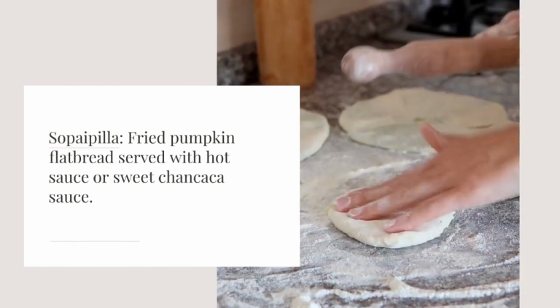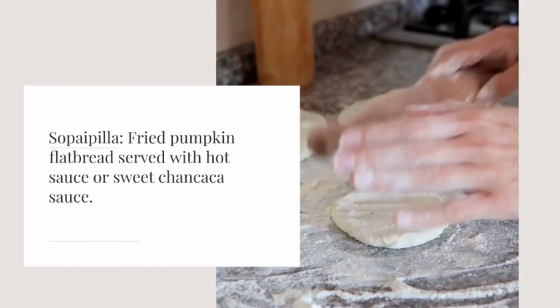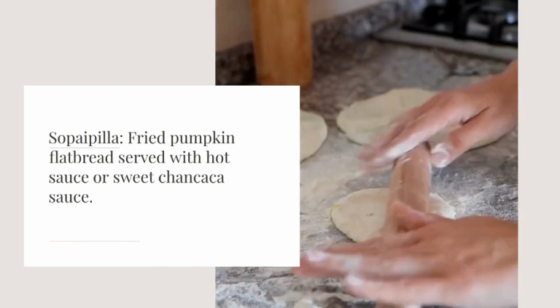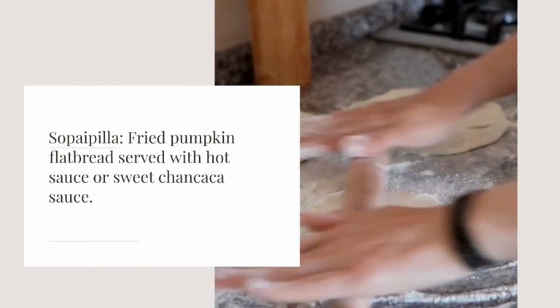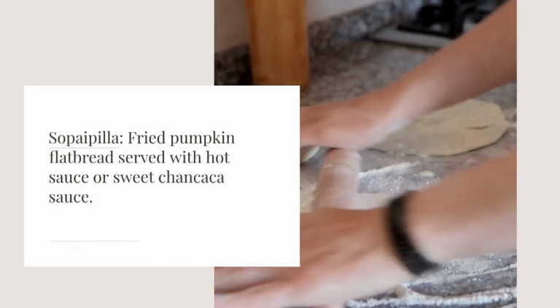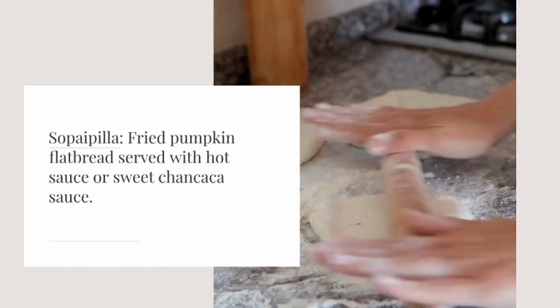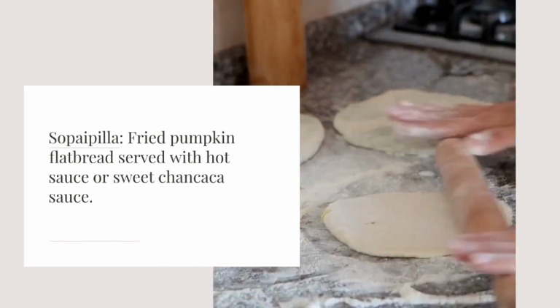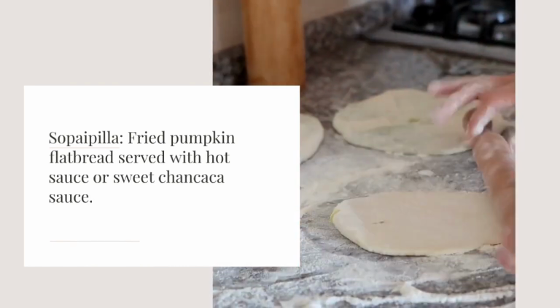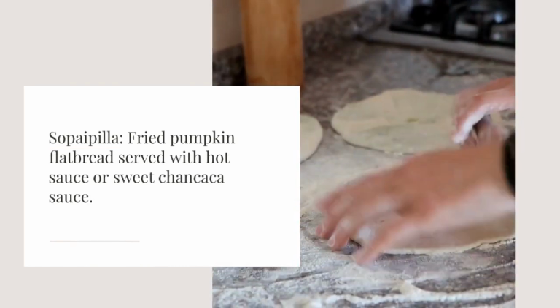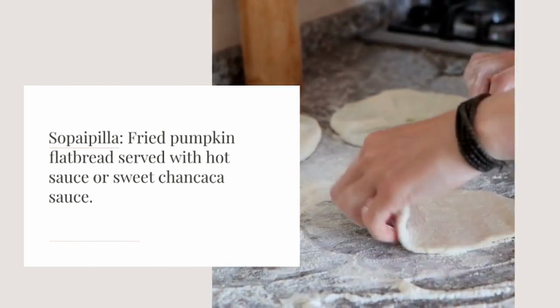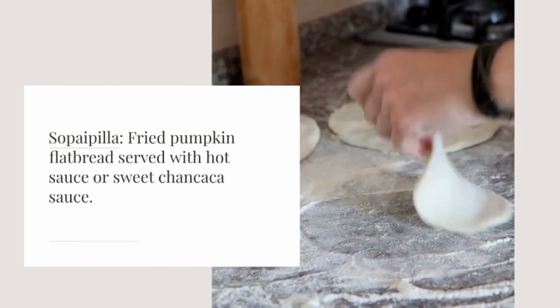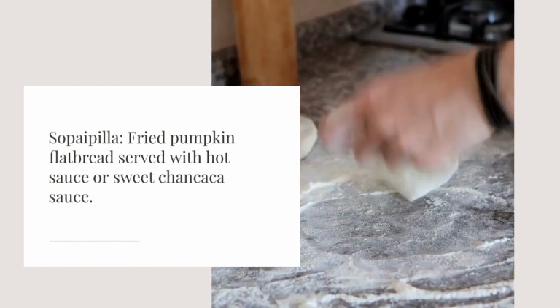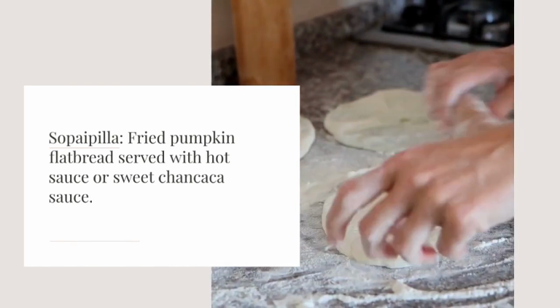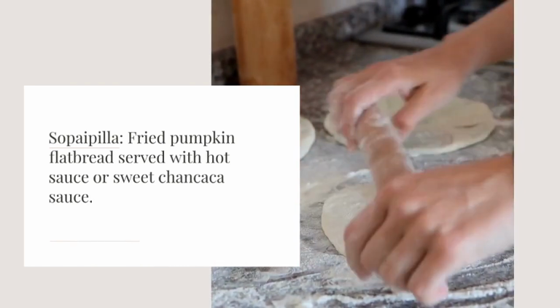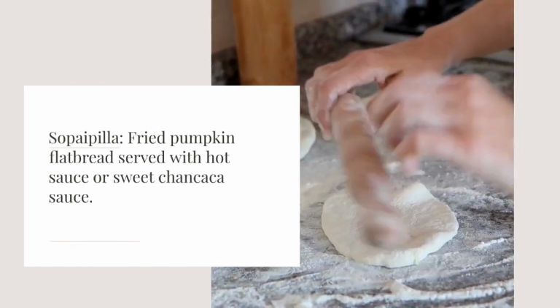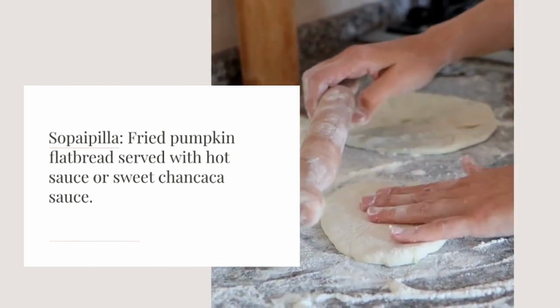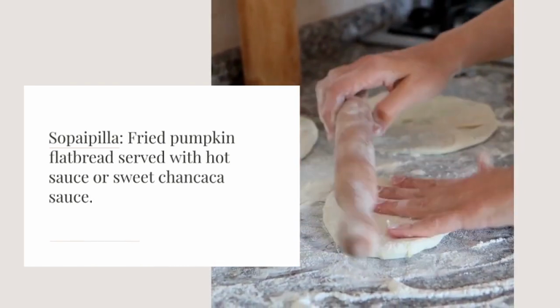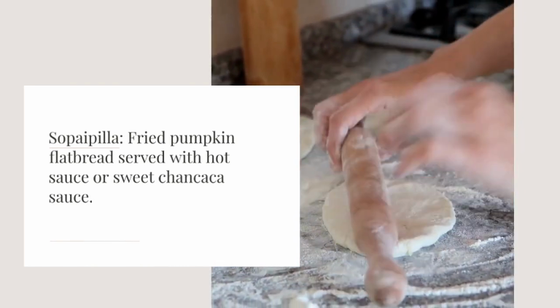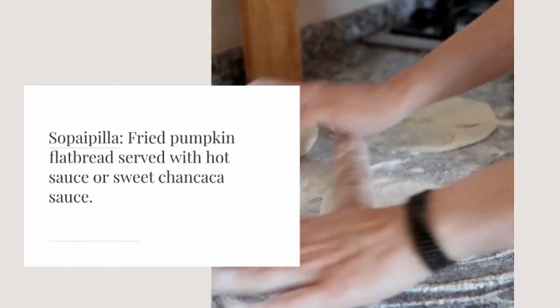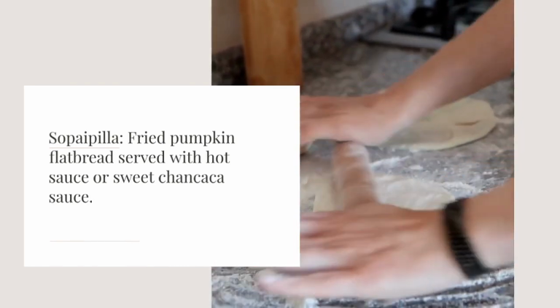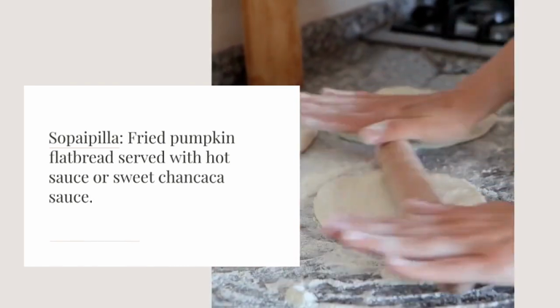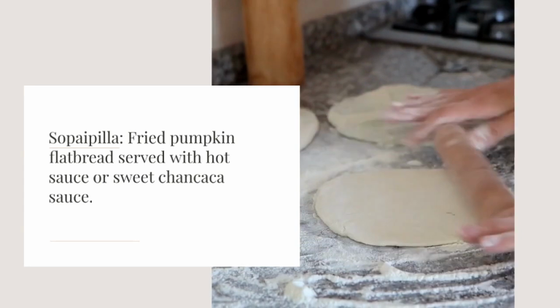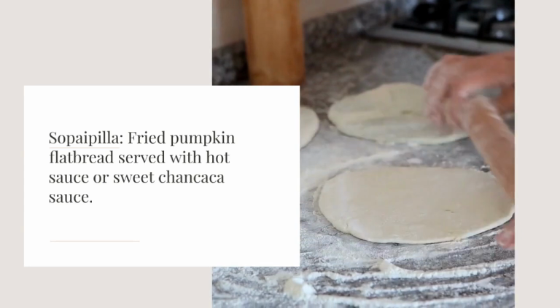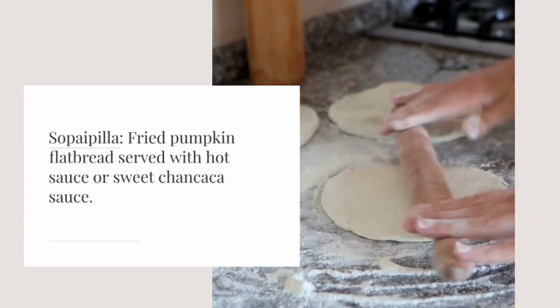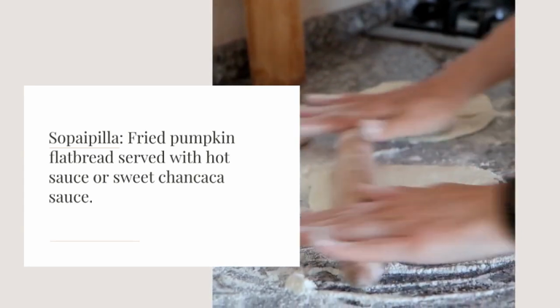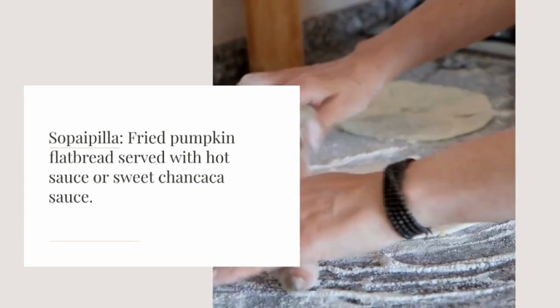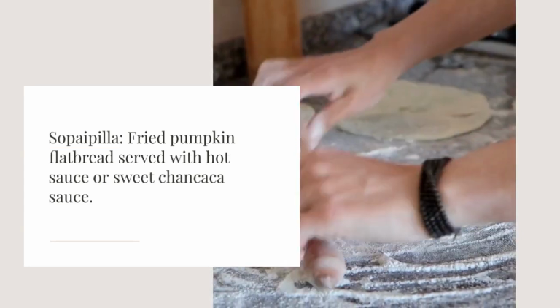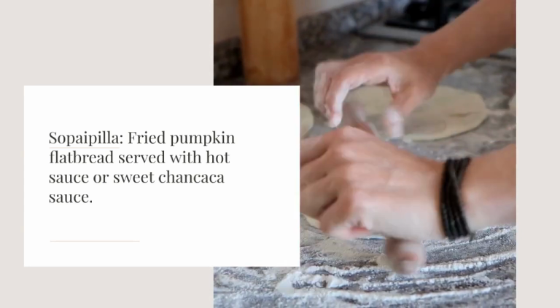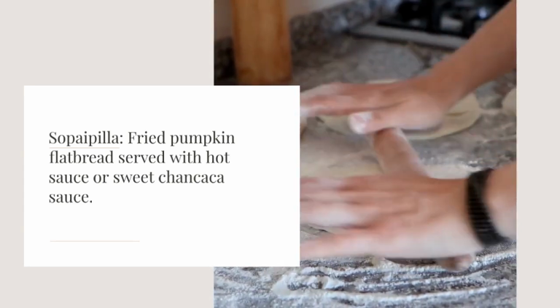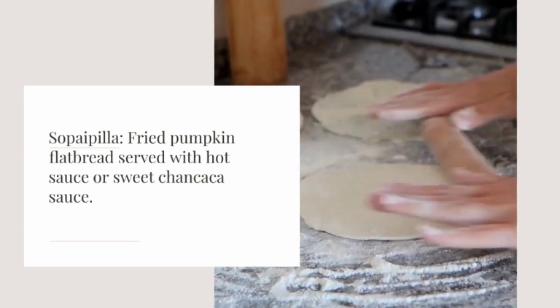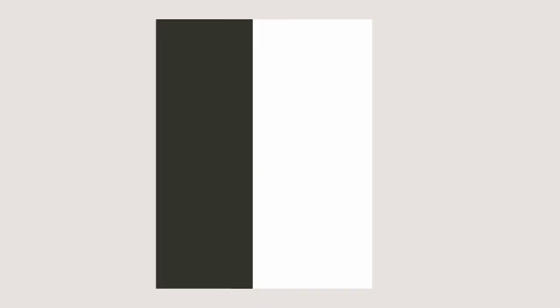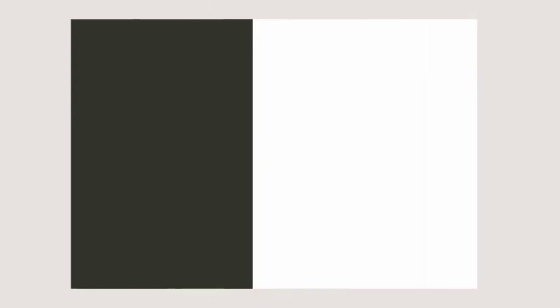Sopaipilla: a traditional dish from Chiloé Island. Fried pumpkin flatbread served with hot sauce or sweet chancaca sauce.